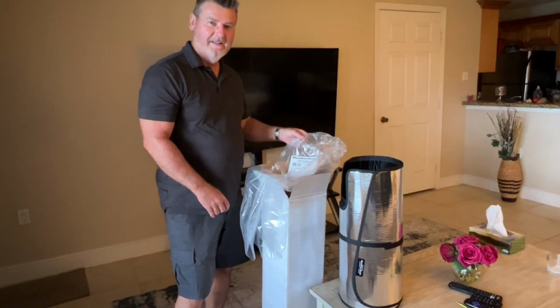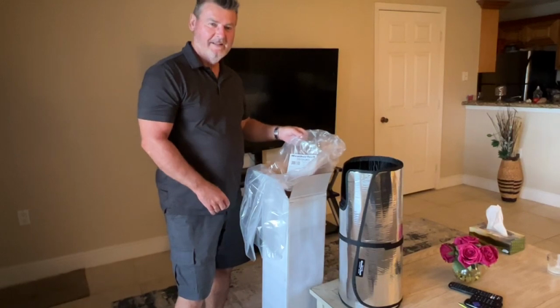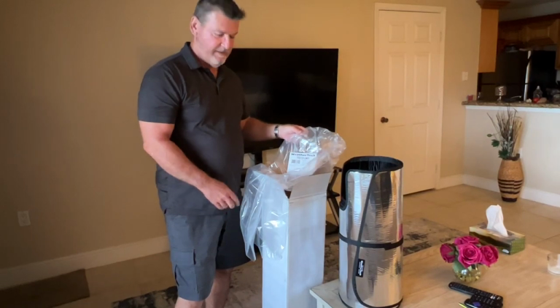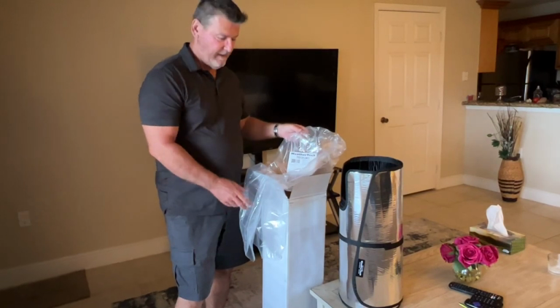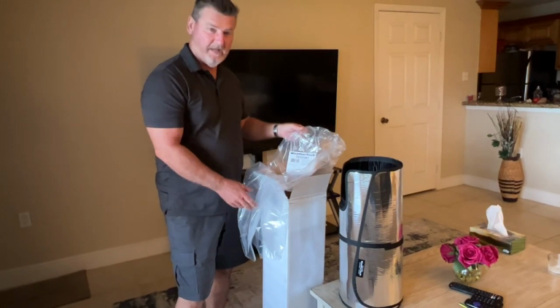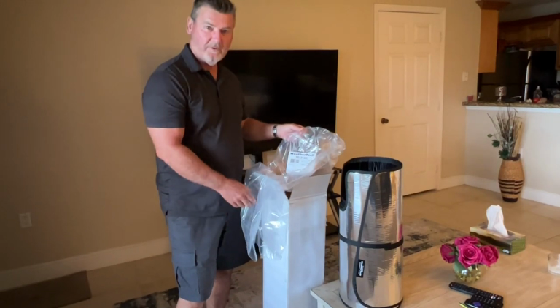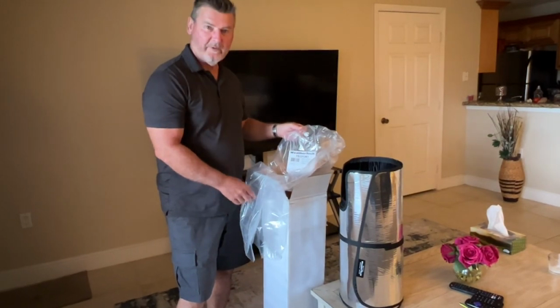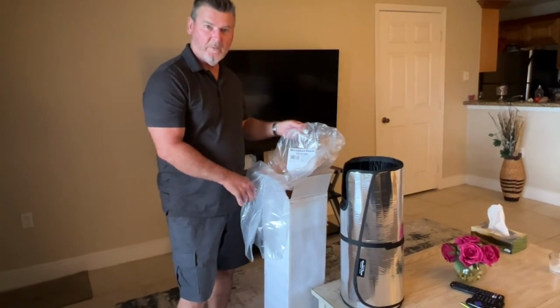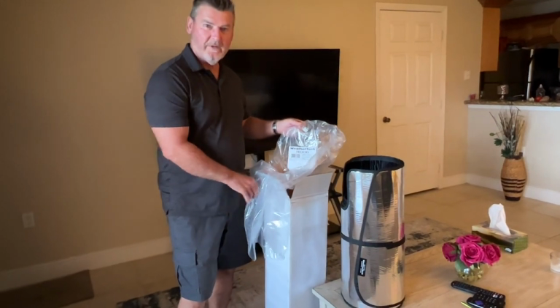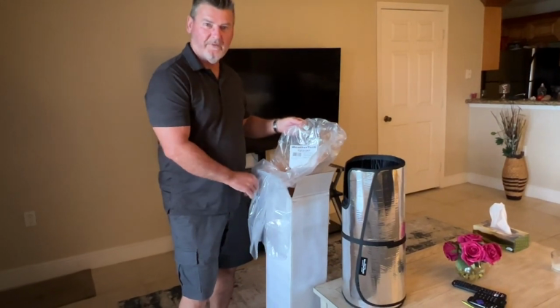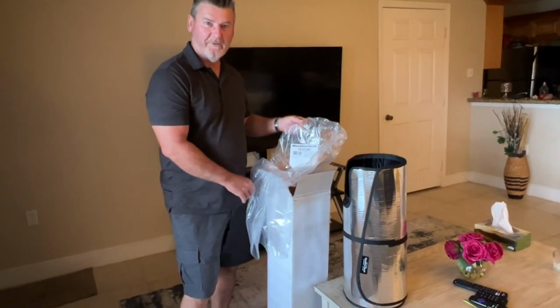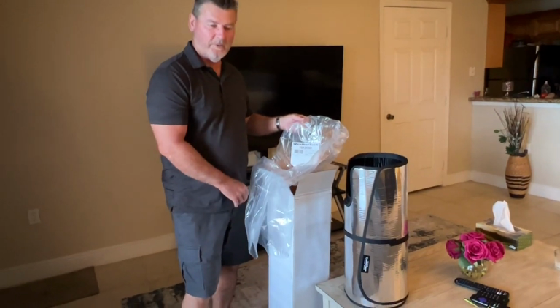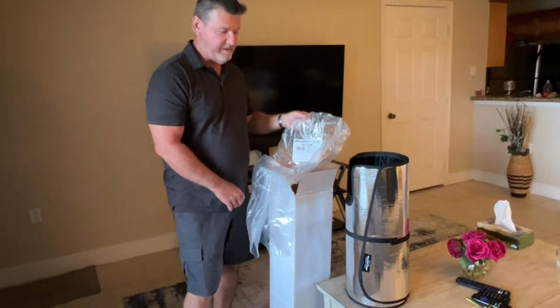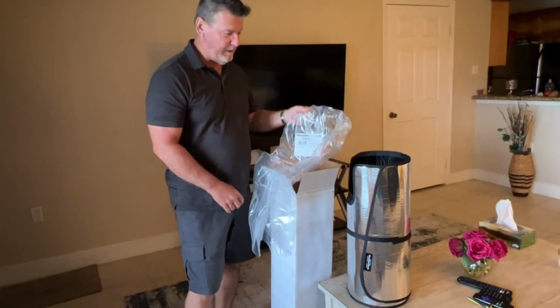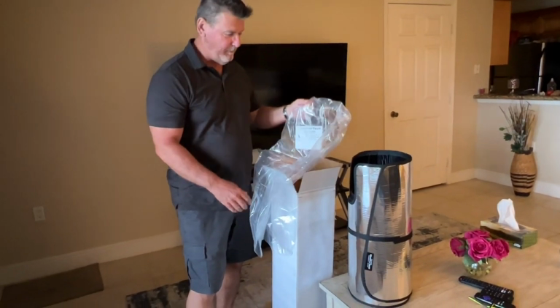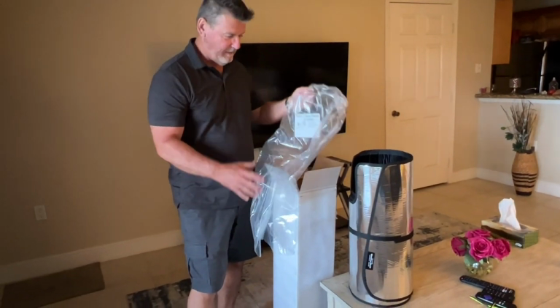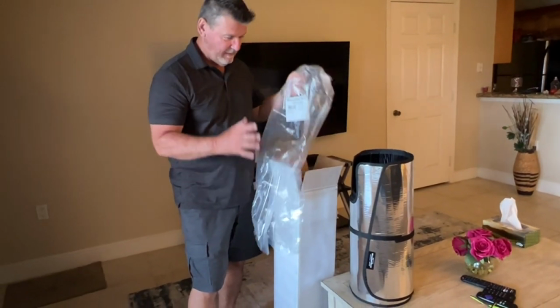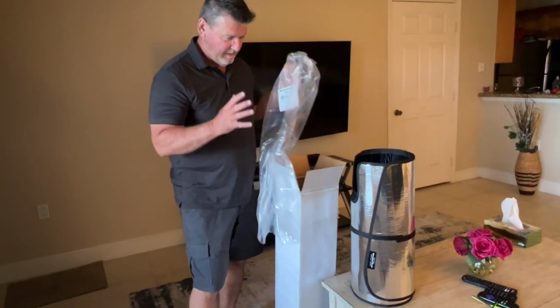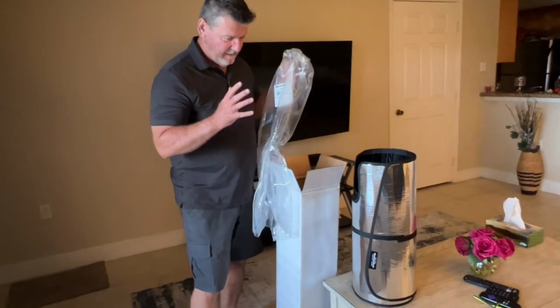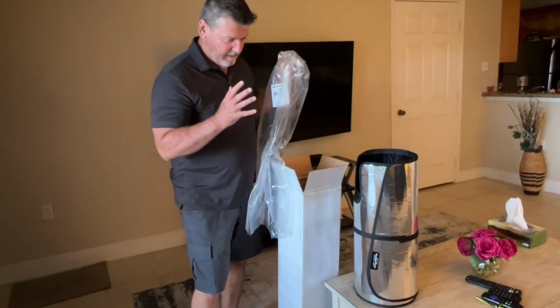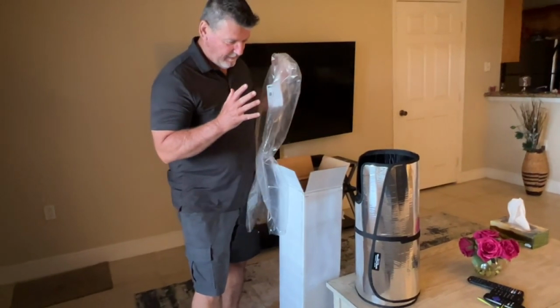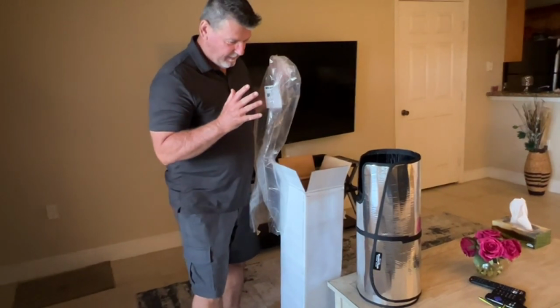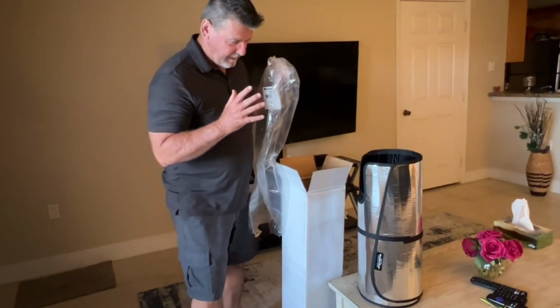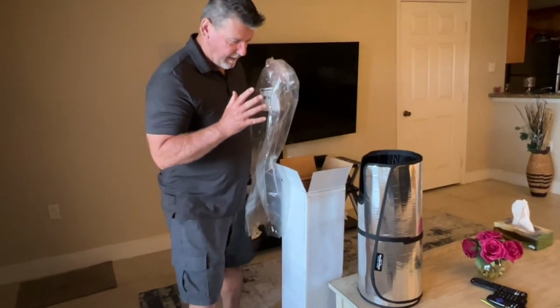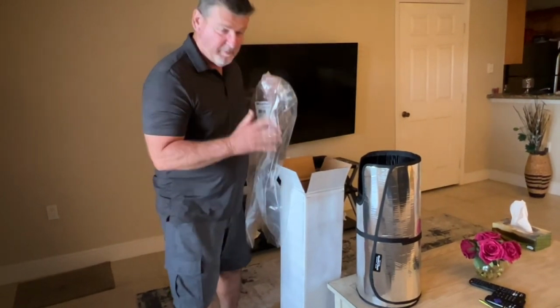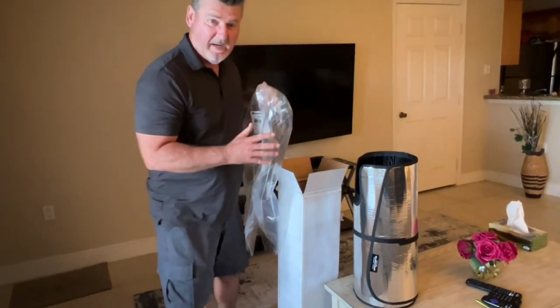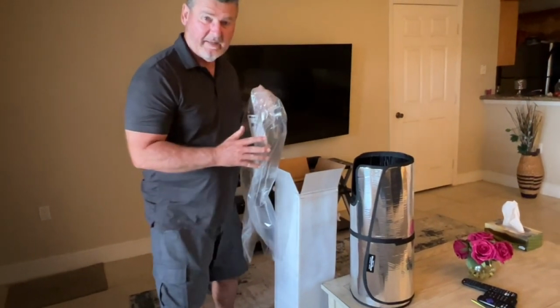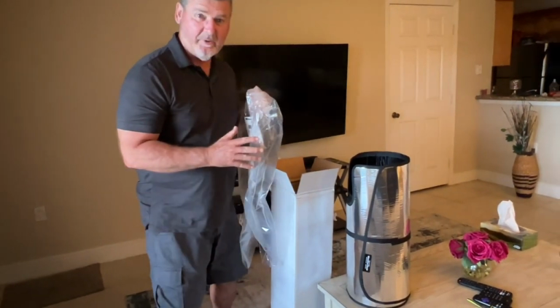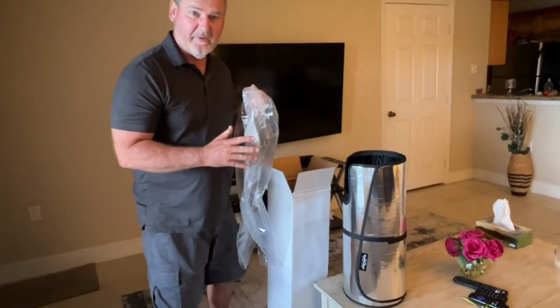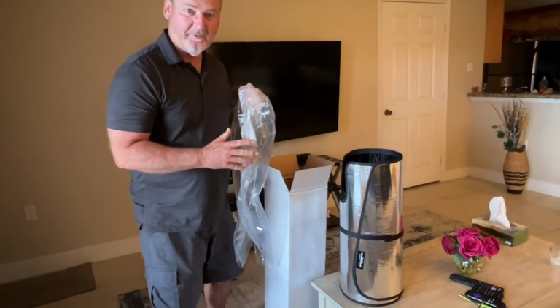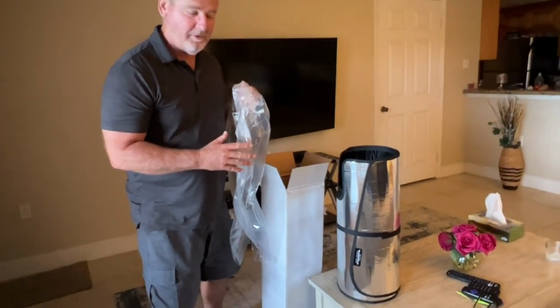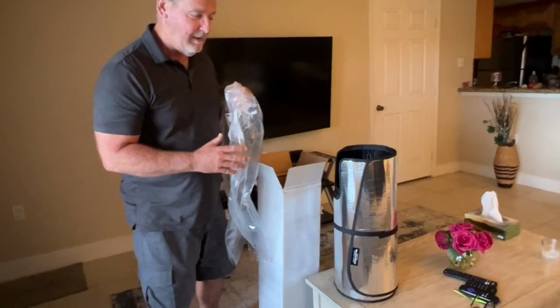Hey, how's it going, everyone? Sarasota Tim. I've been buying a few things online.